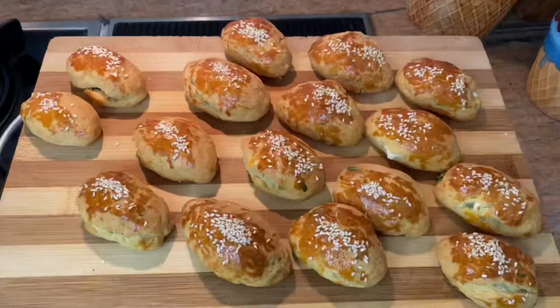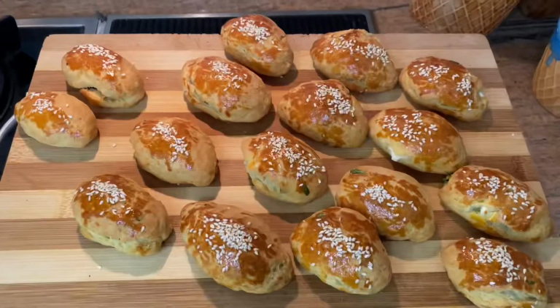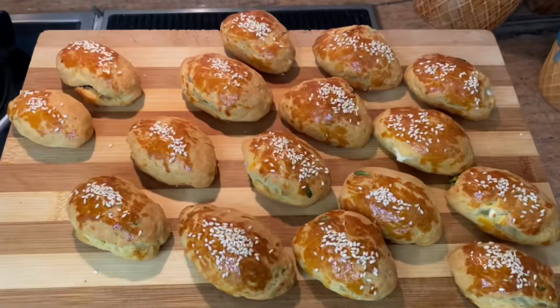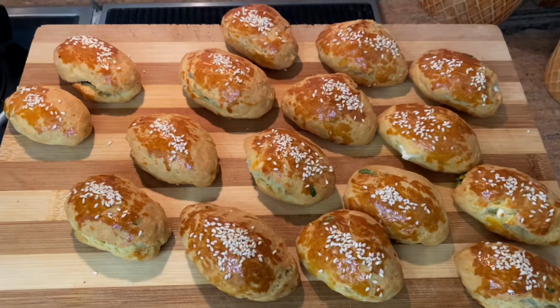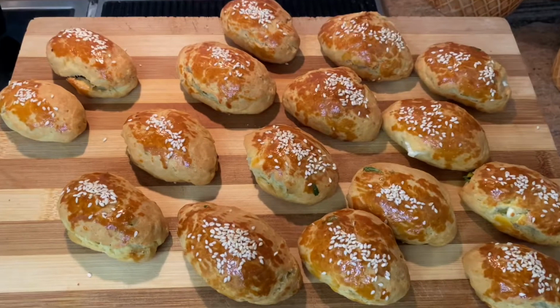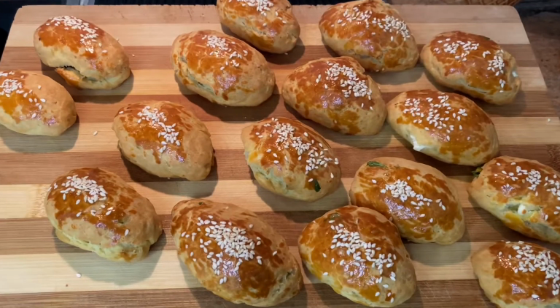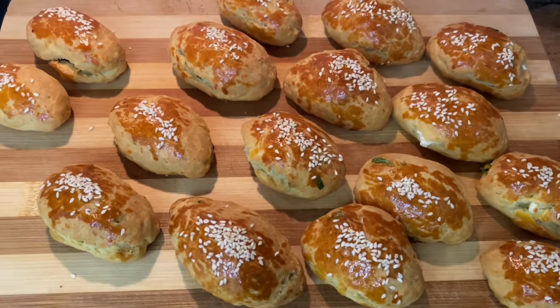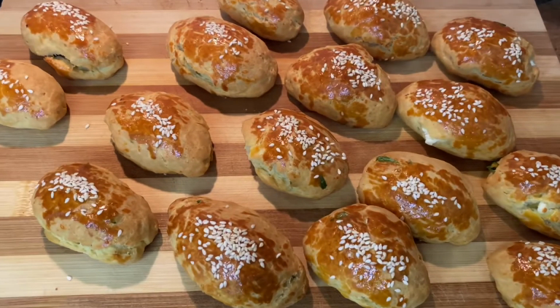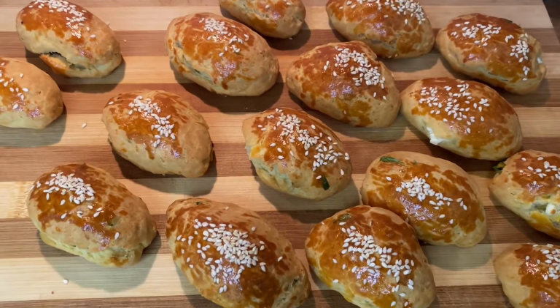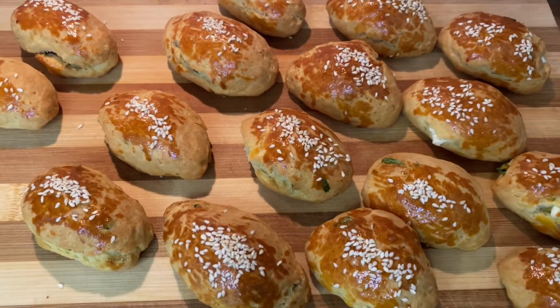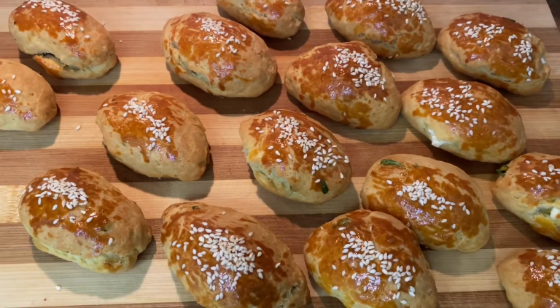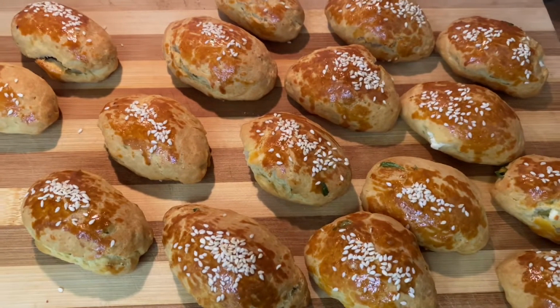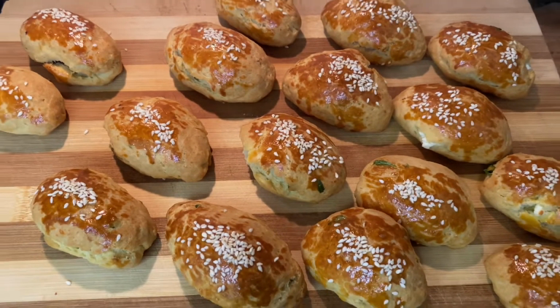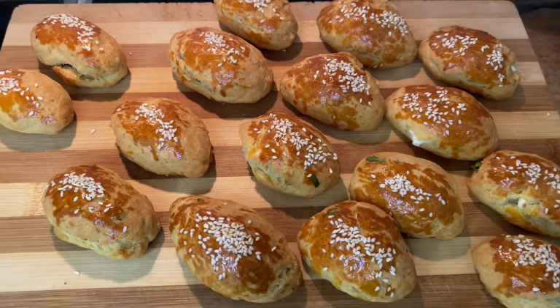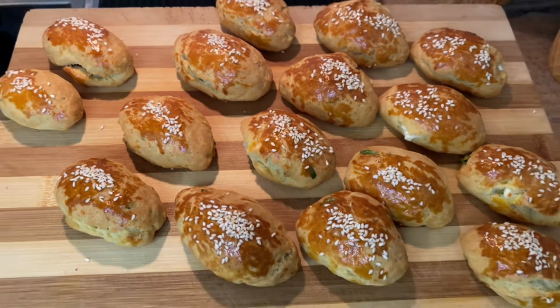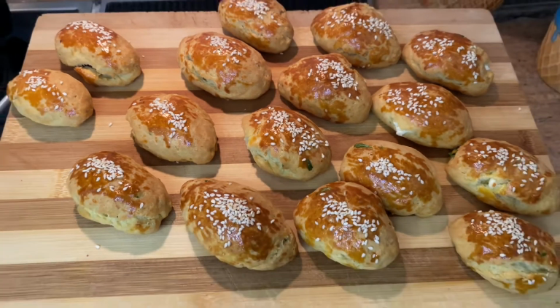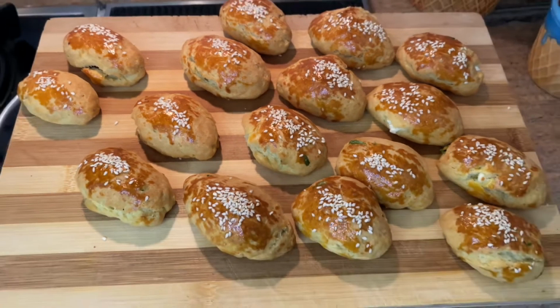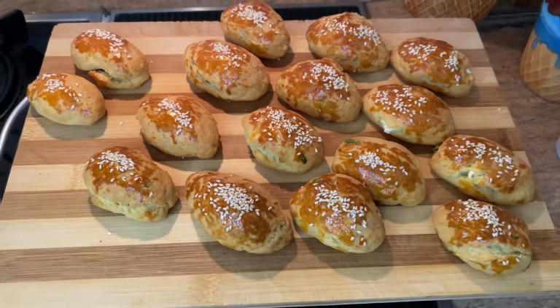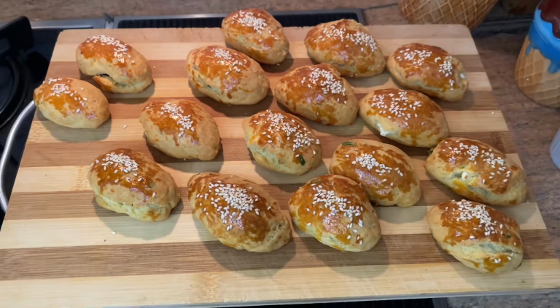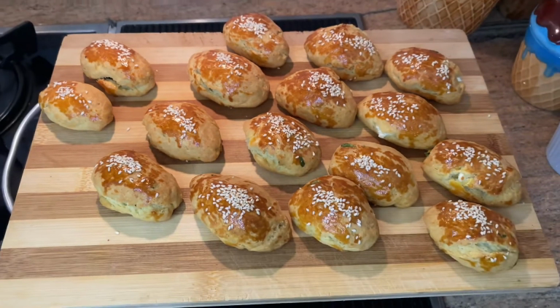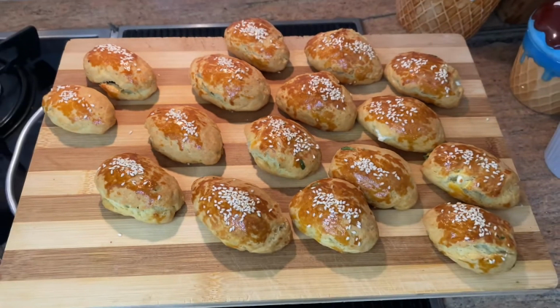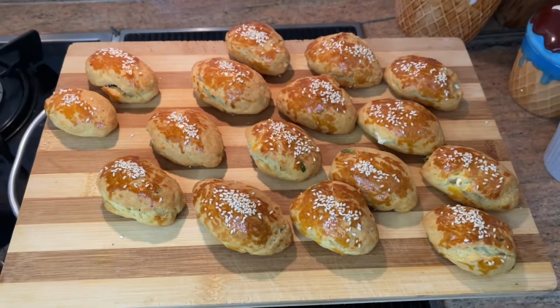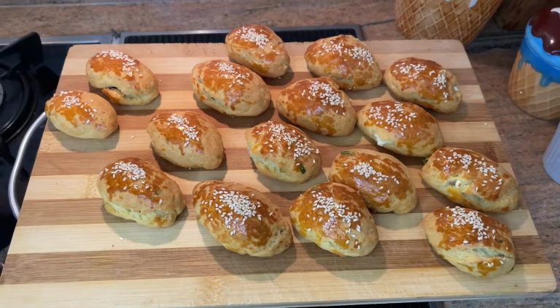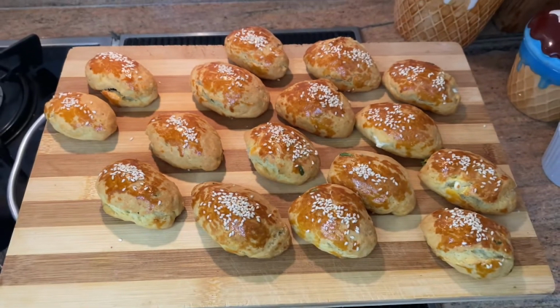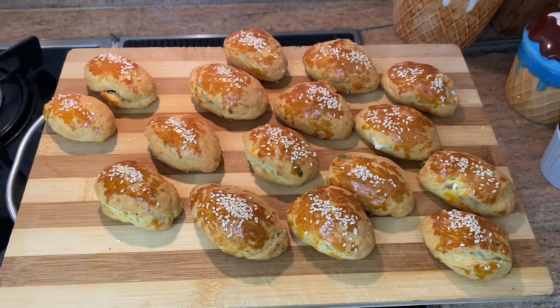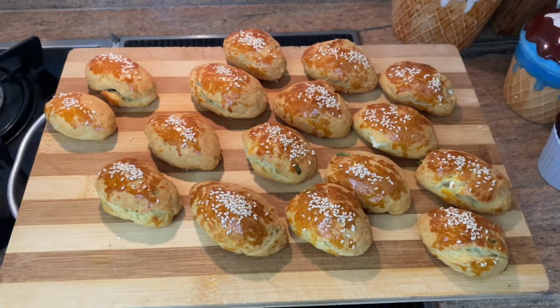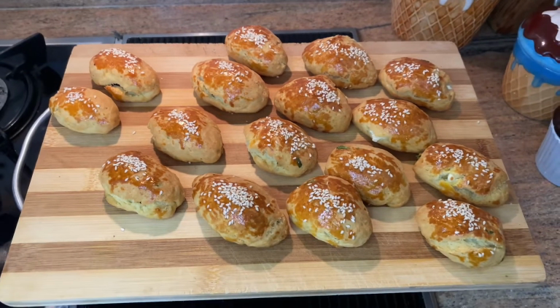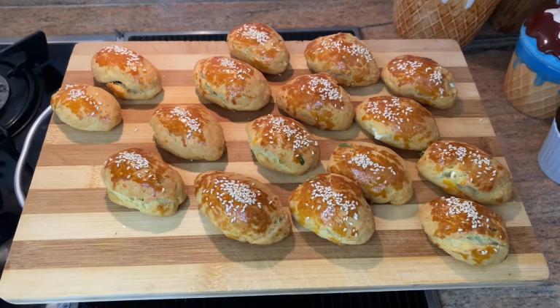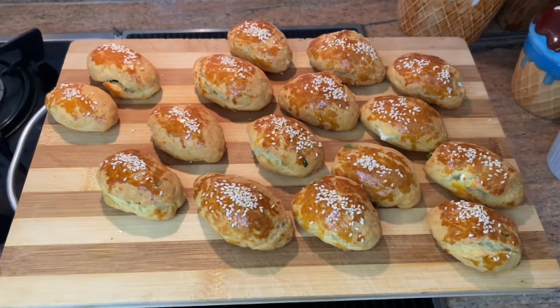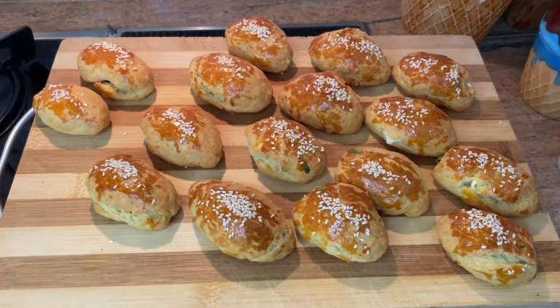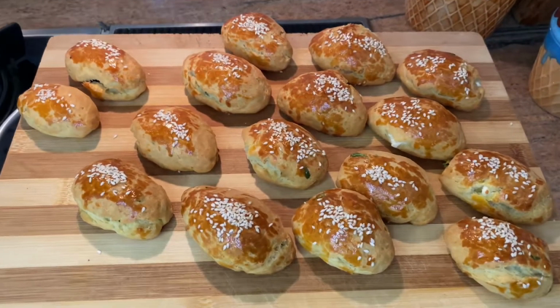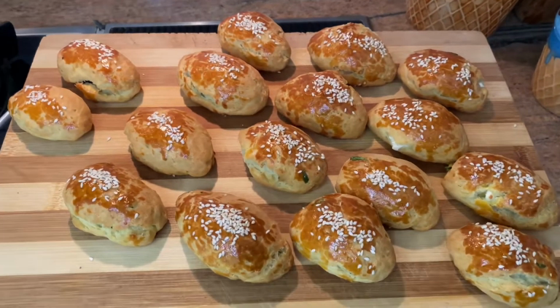Ready for breakfast? Like the video, follow the channel and bon appetit!